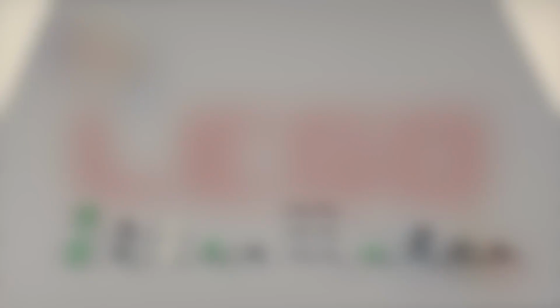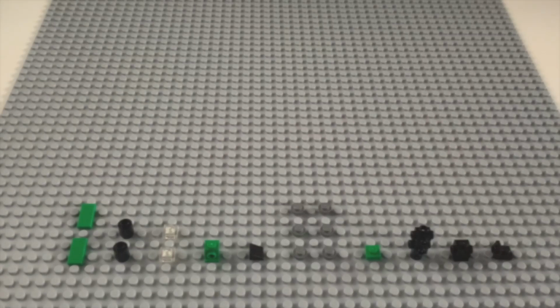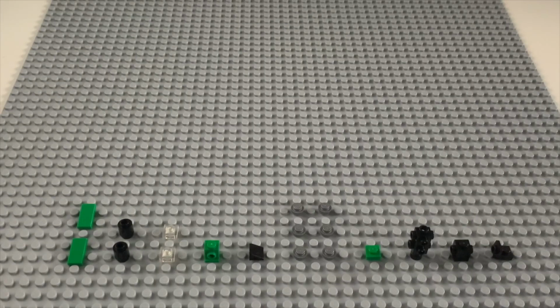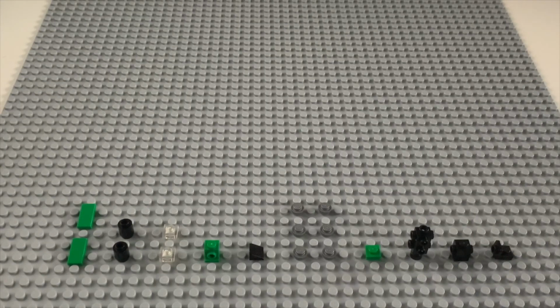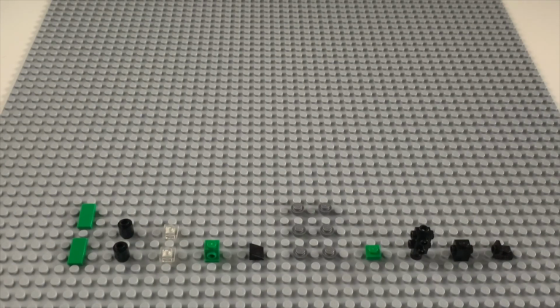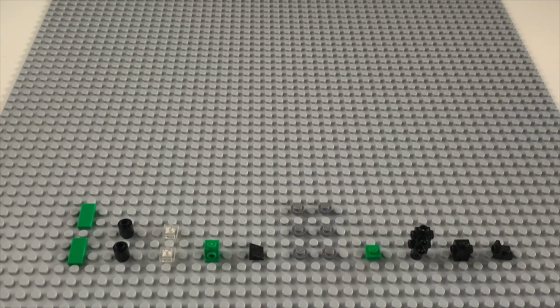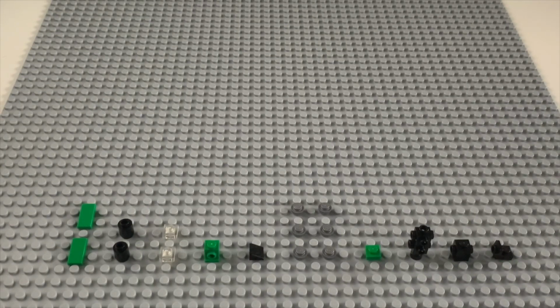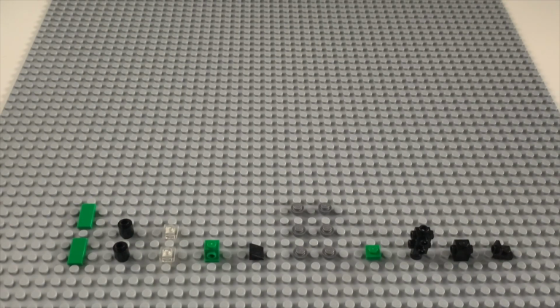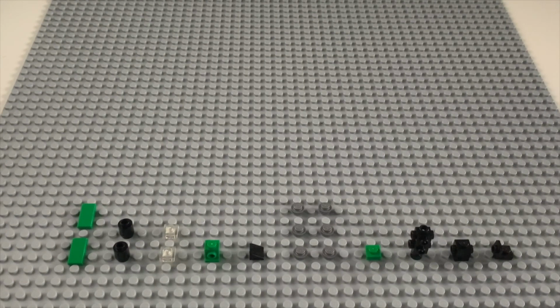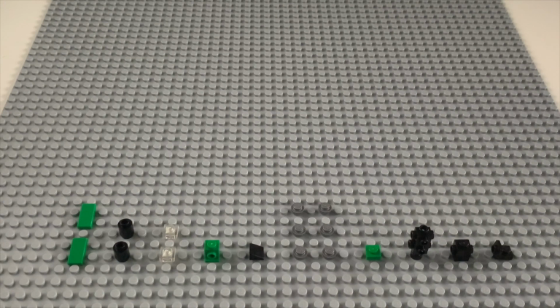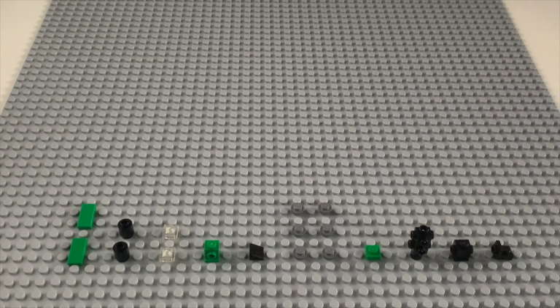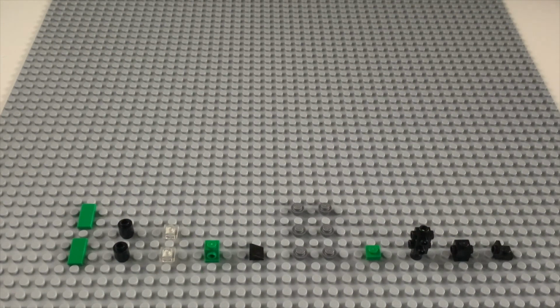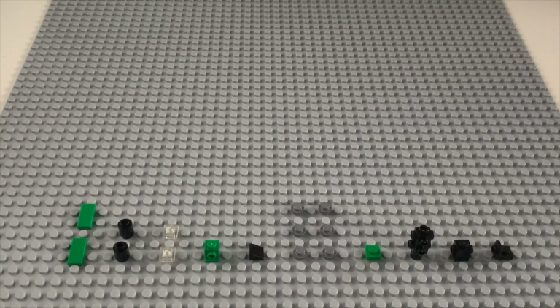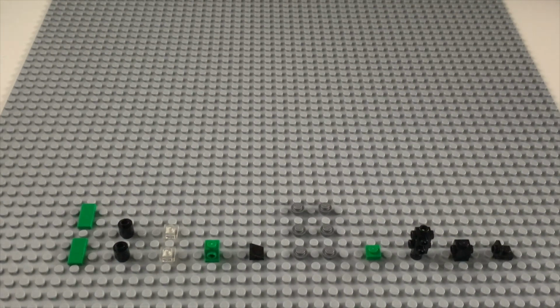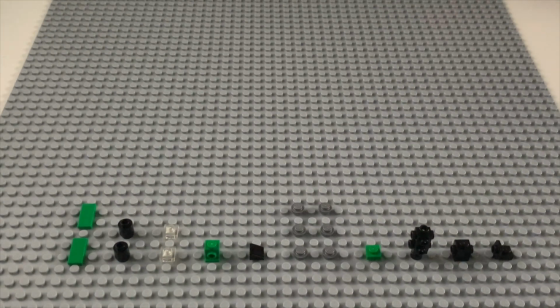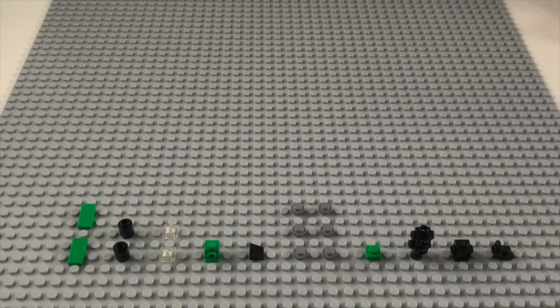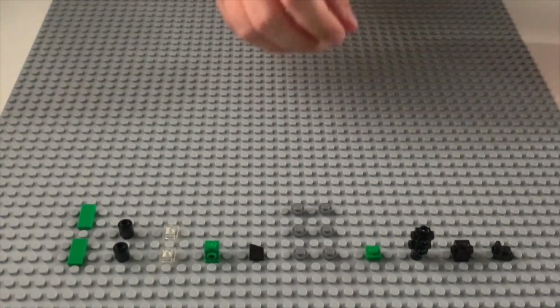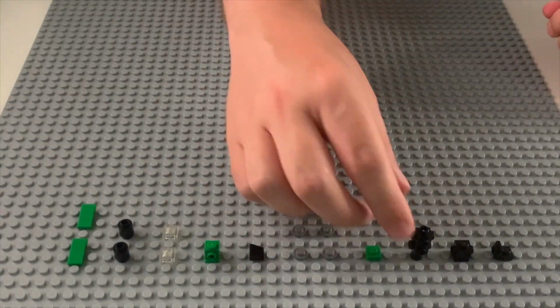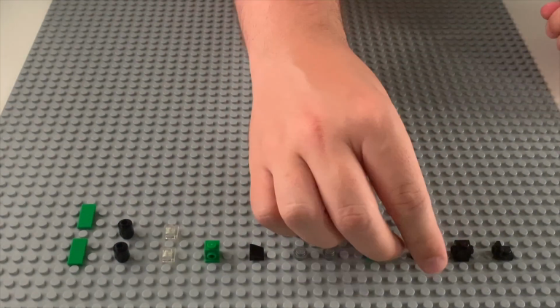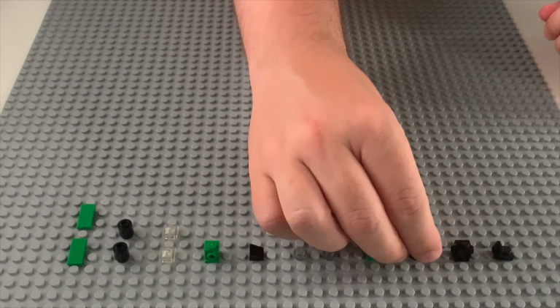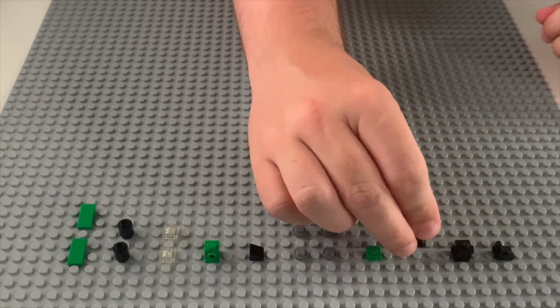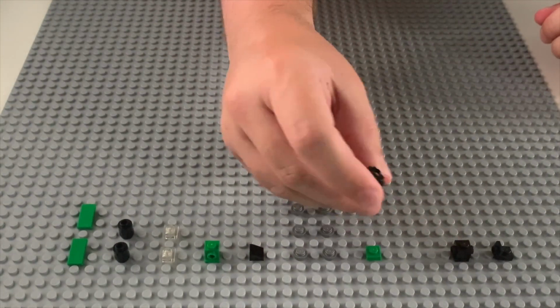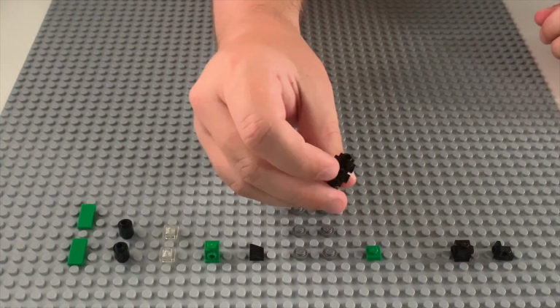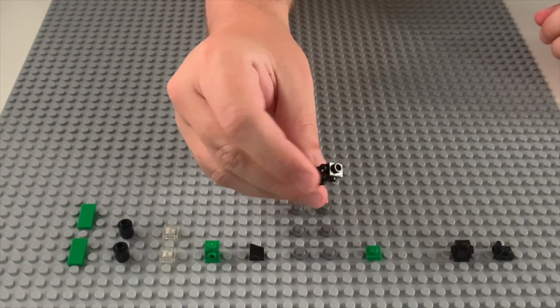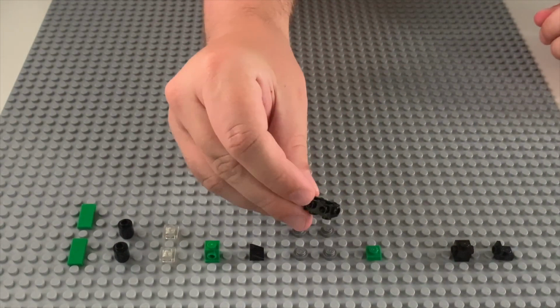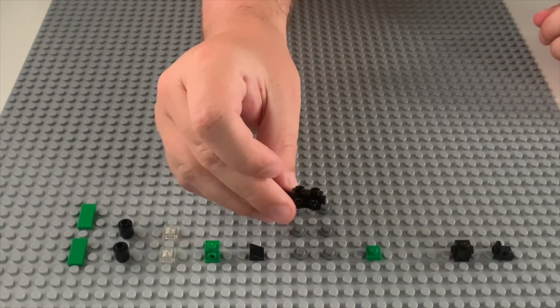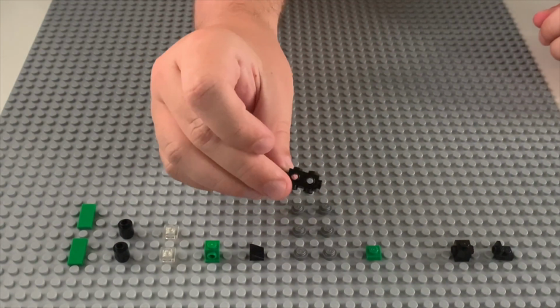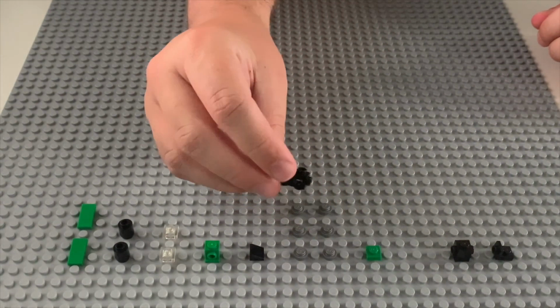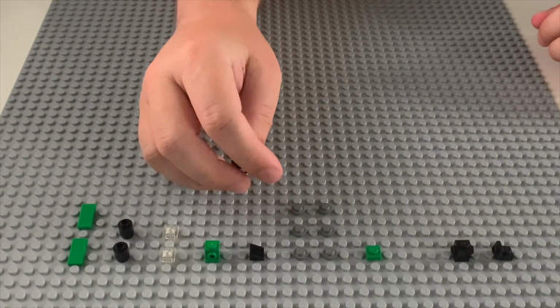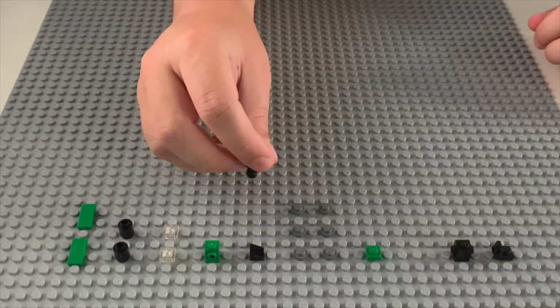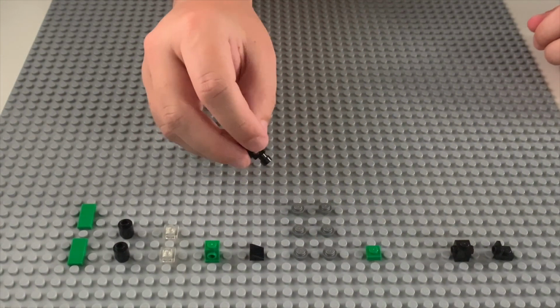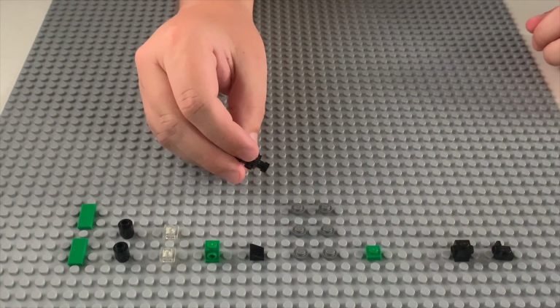Hey everyone, on today's episode I'm going to show you how to build a mini train. Let's get started.